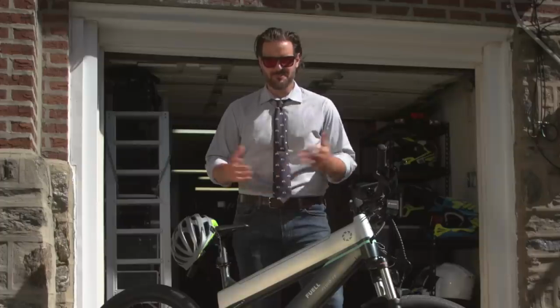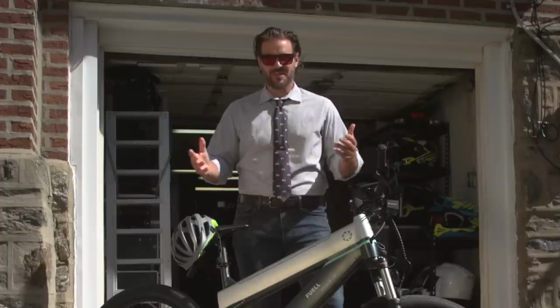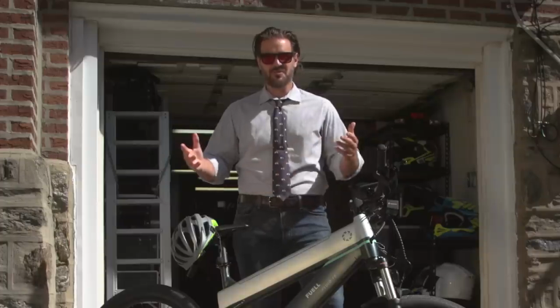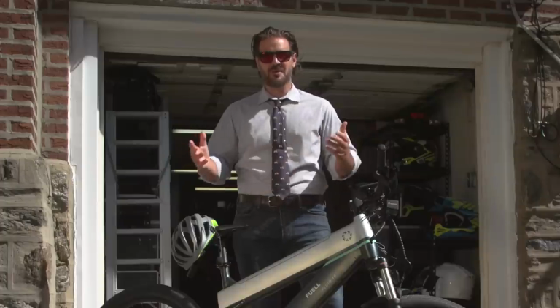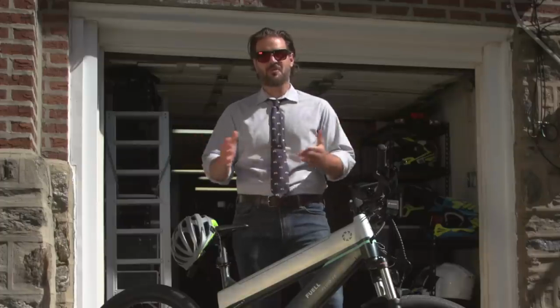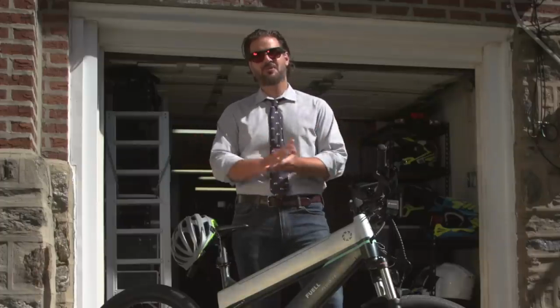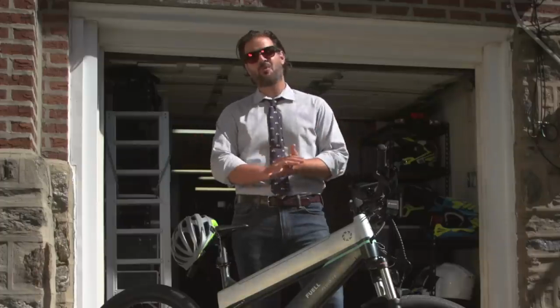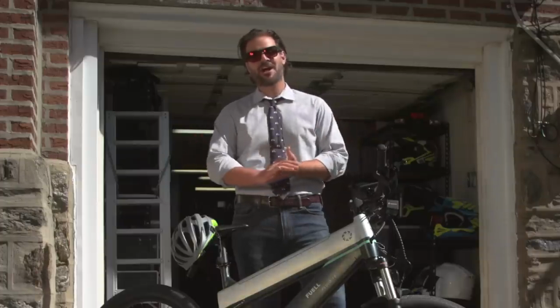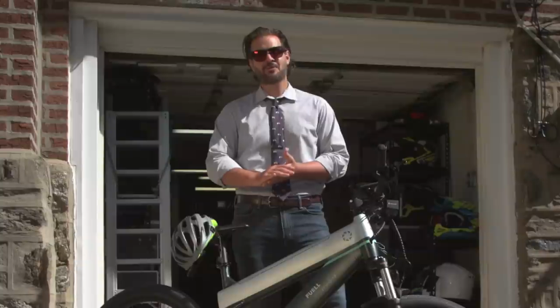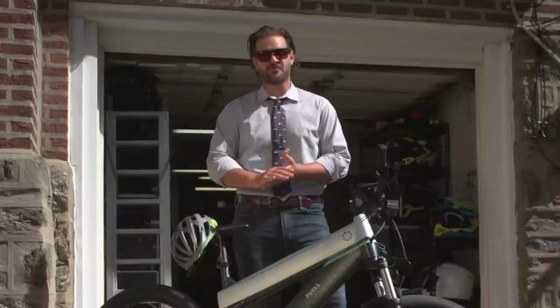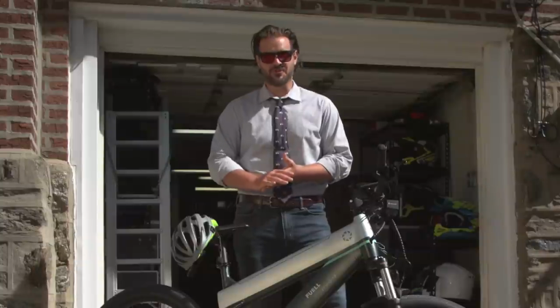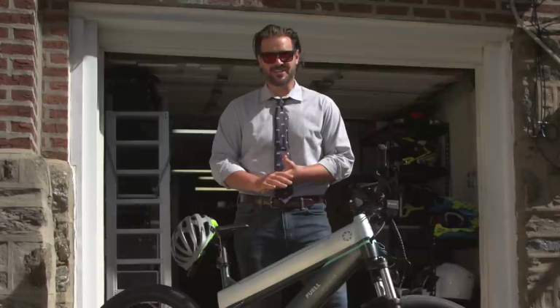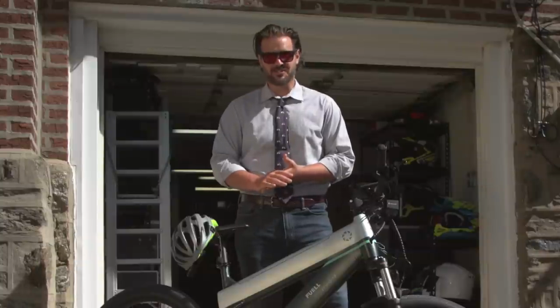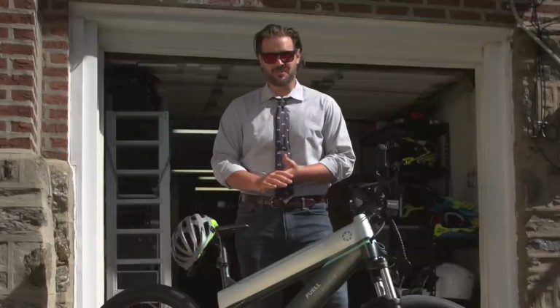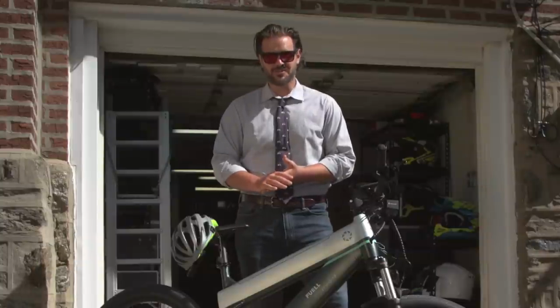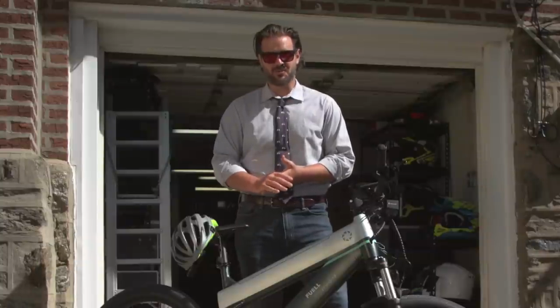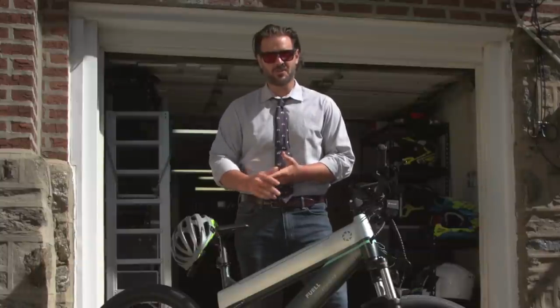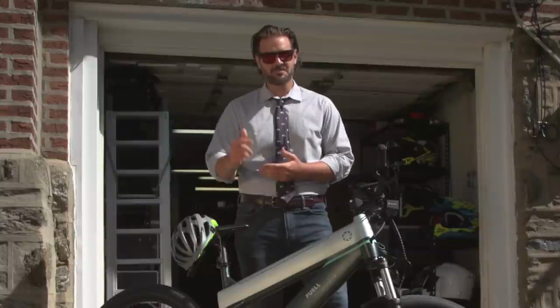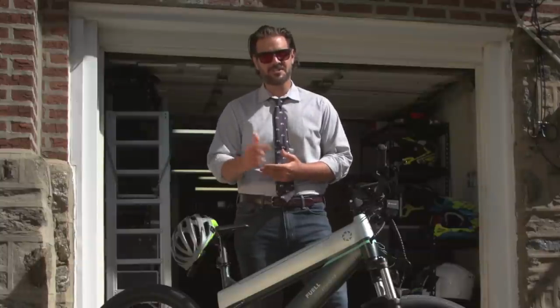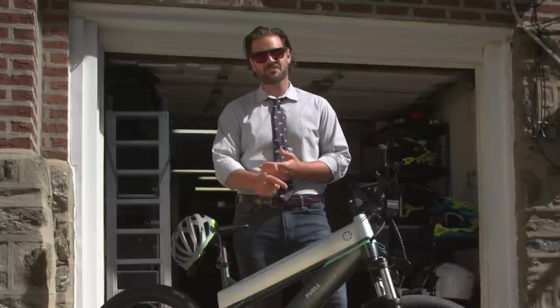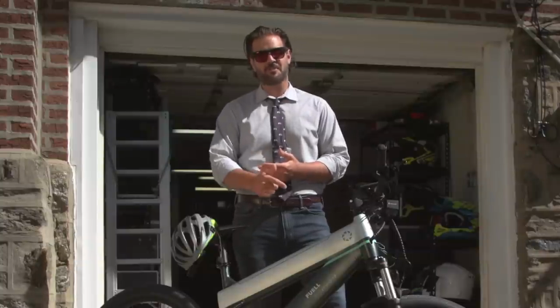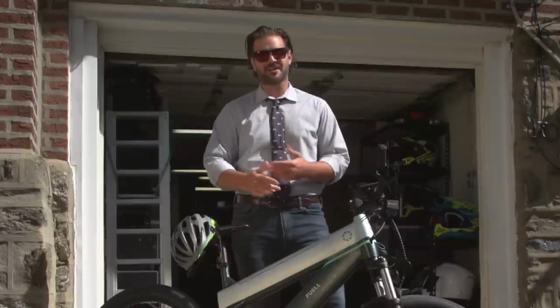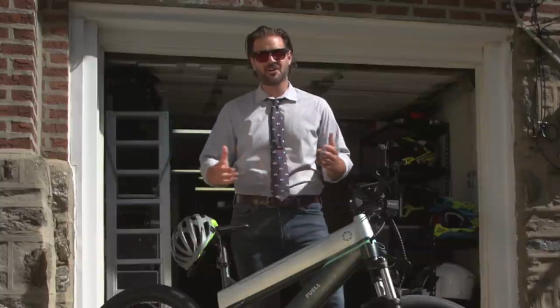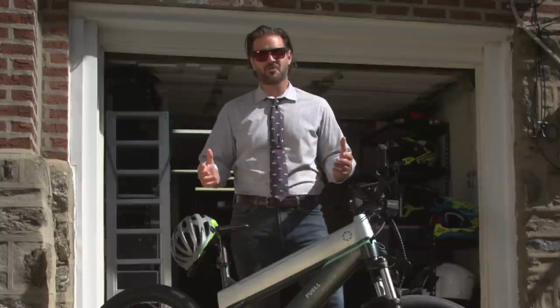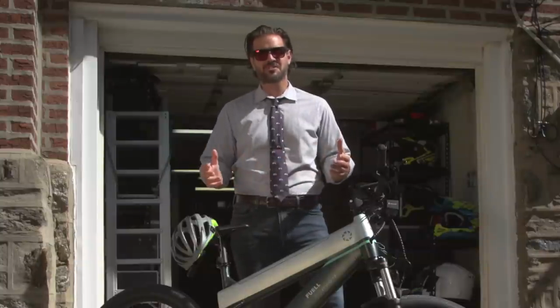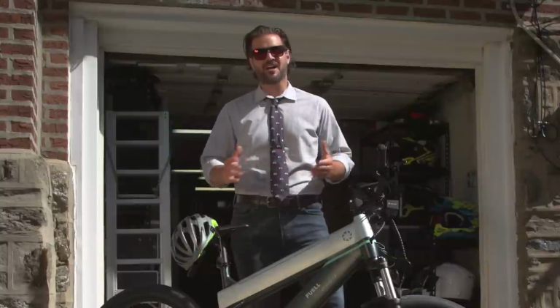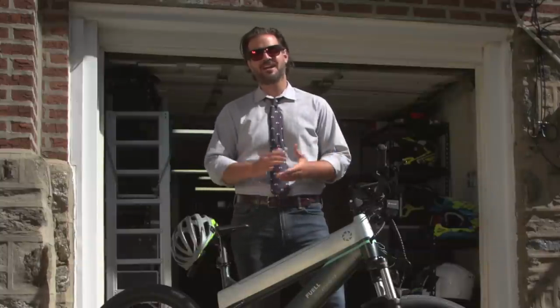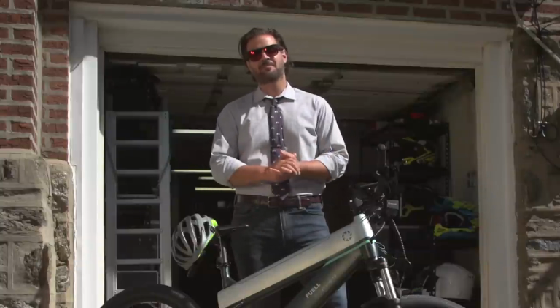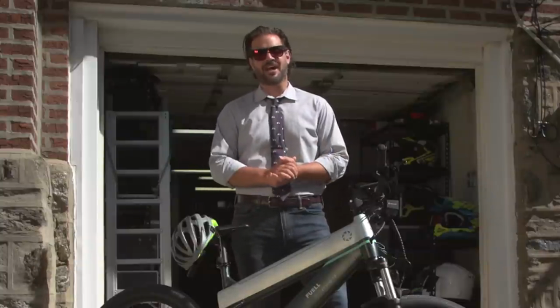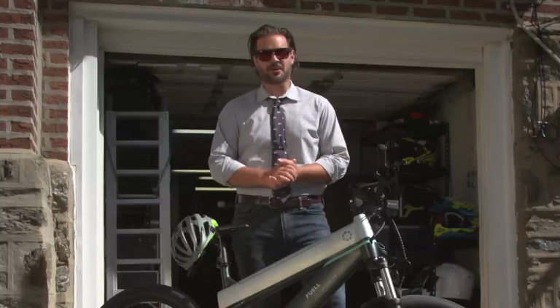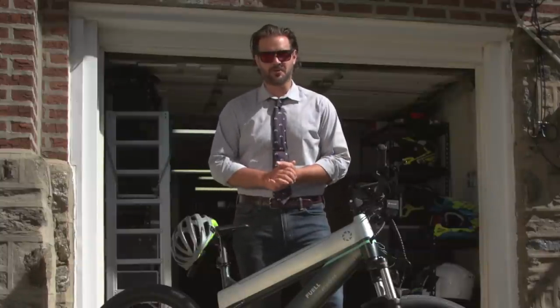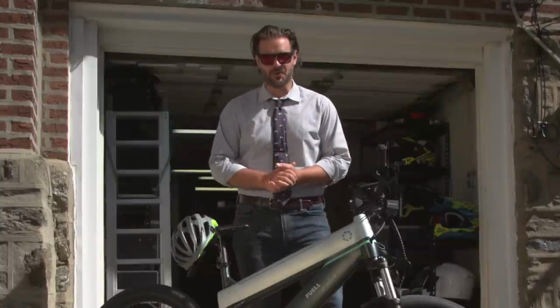You might be wondering why we're reviewing an electric bicycle. Well, this particular bike was designed by Eric Buell.